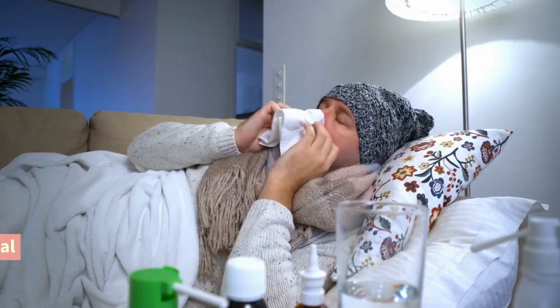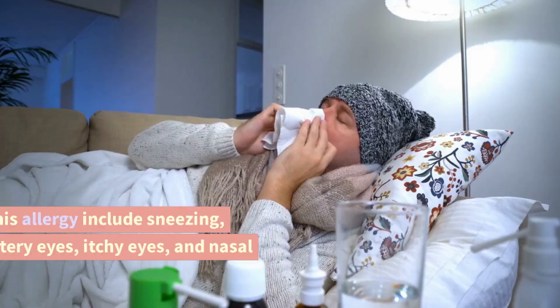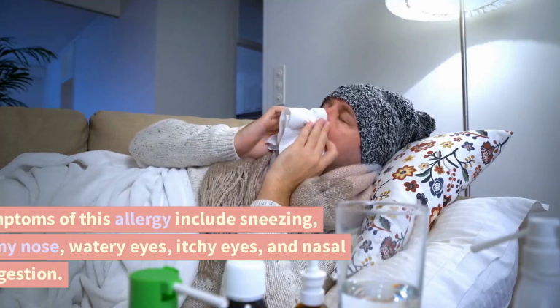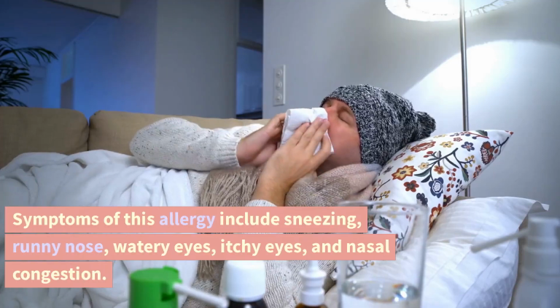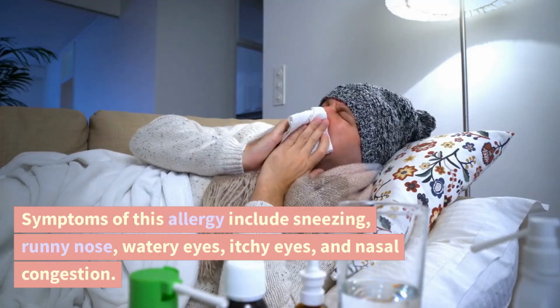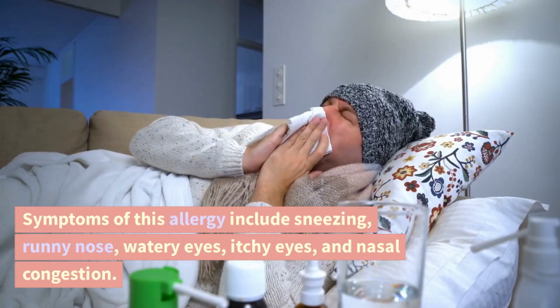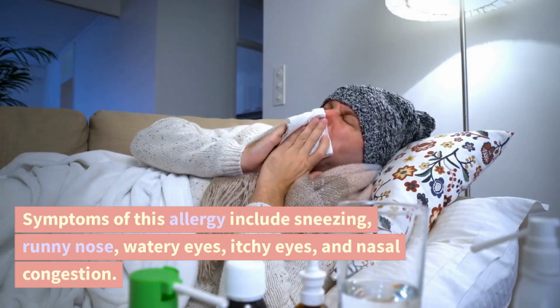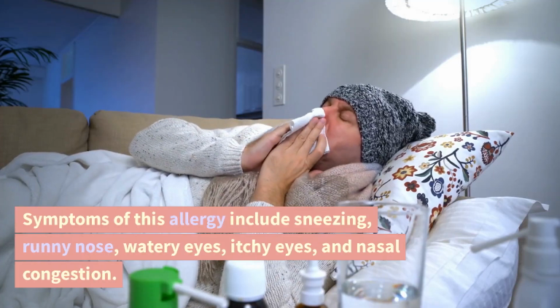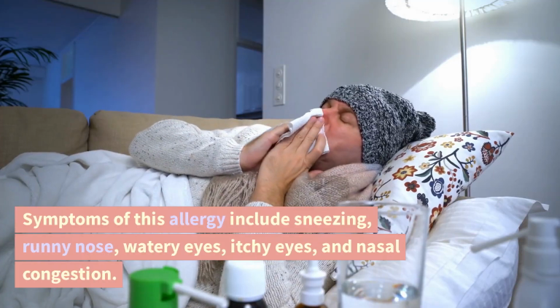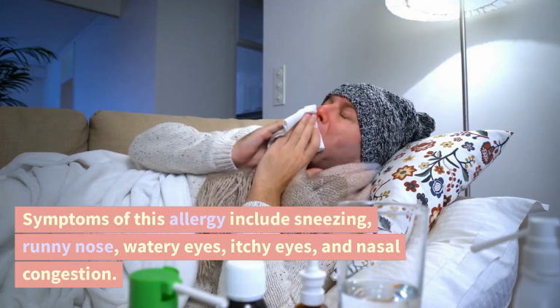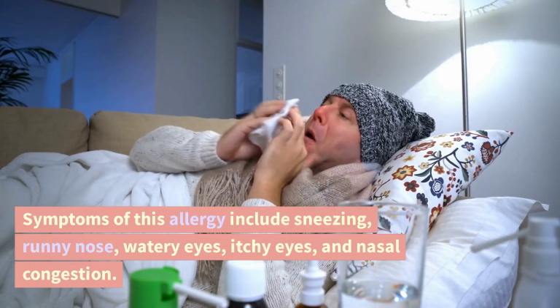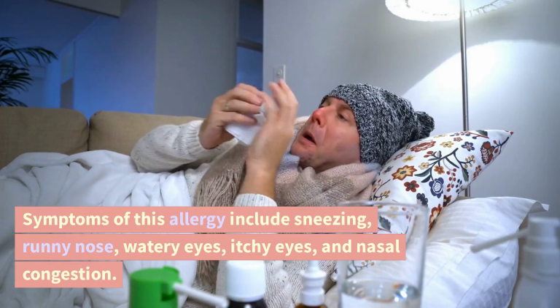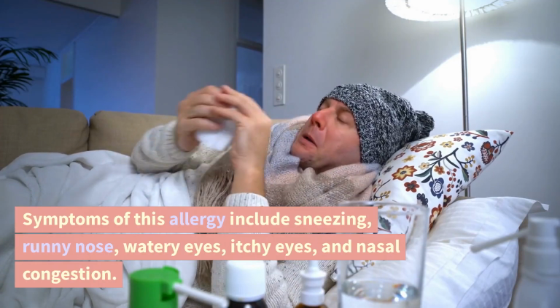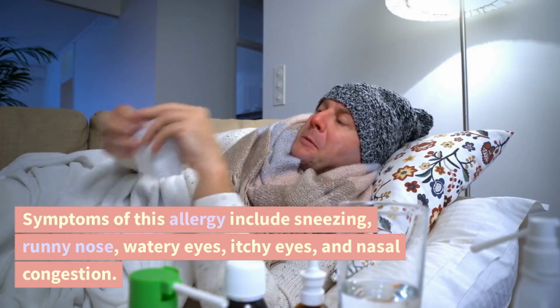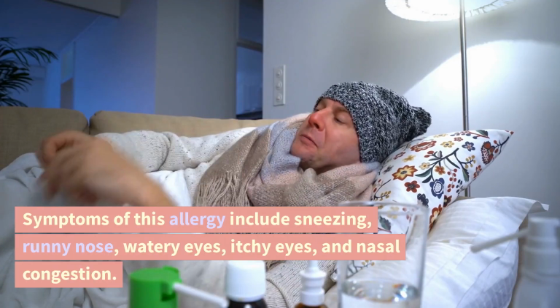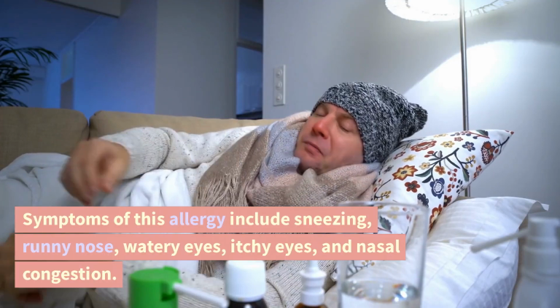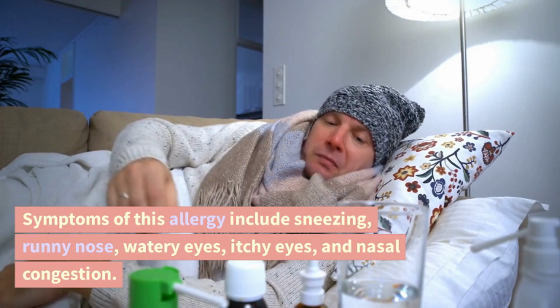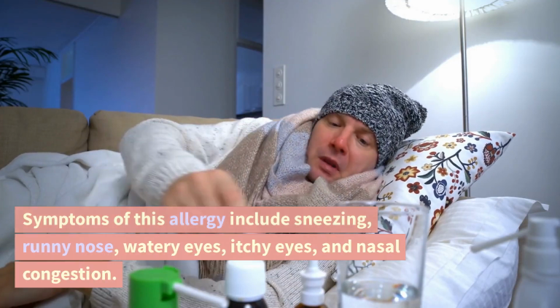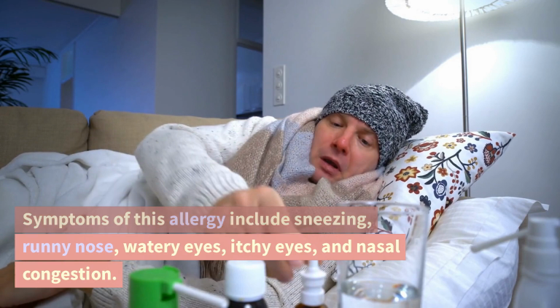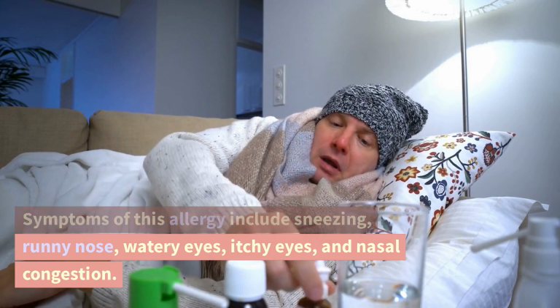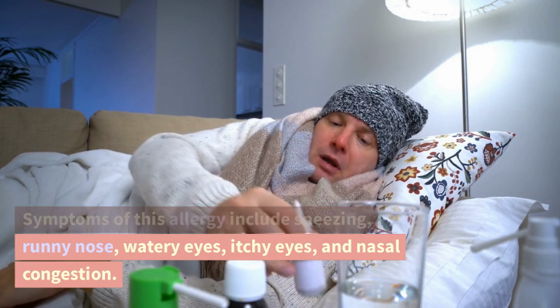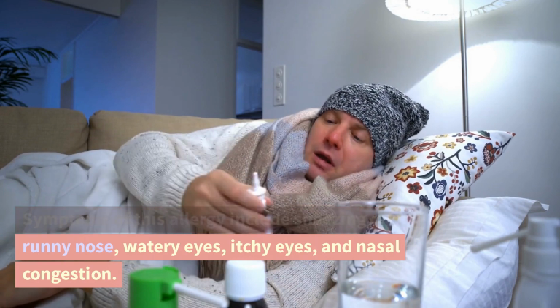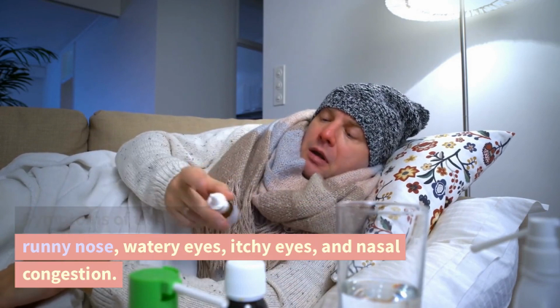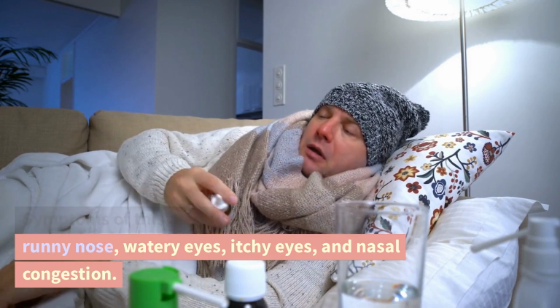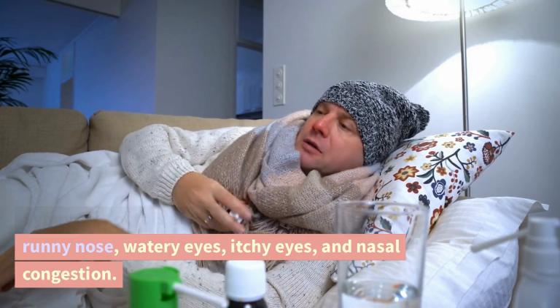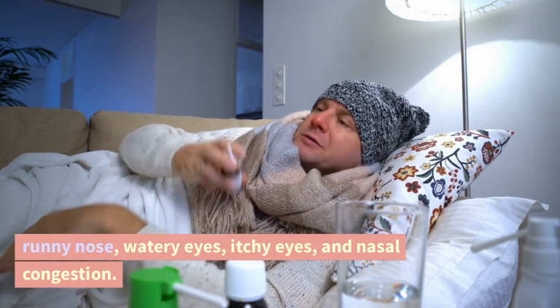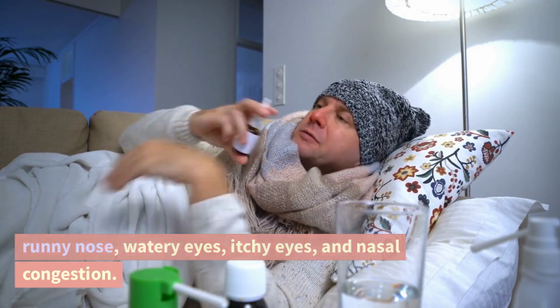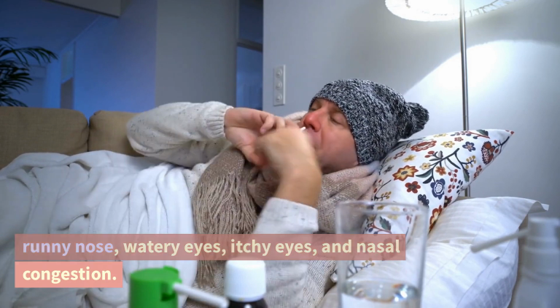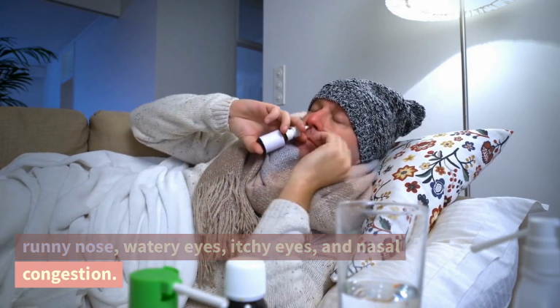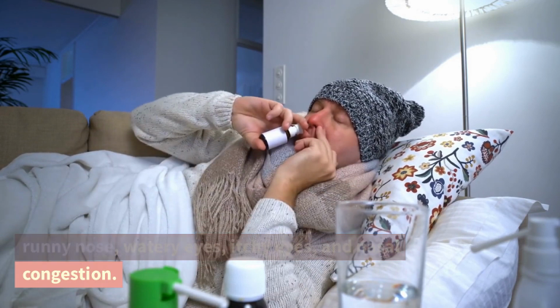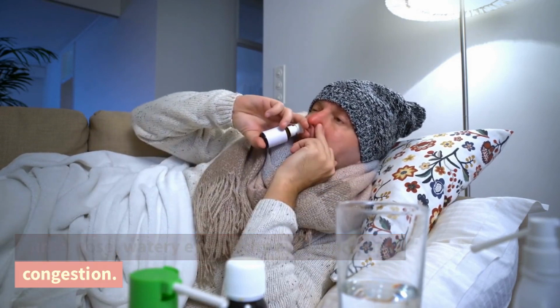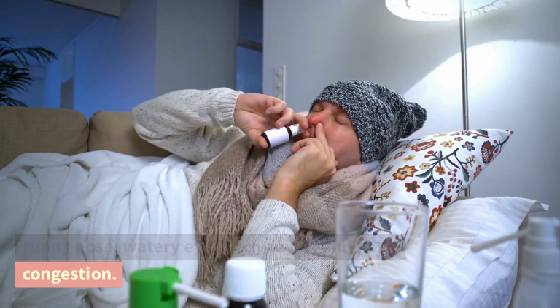Symptoms of this allergy include sneezing, runny nose, watery eyes, and itchy eyes.